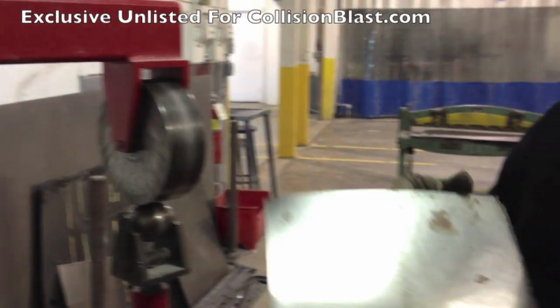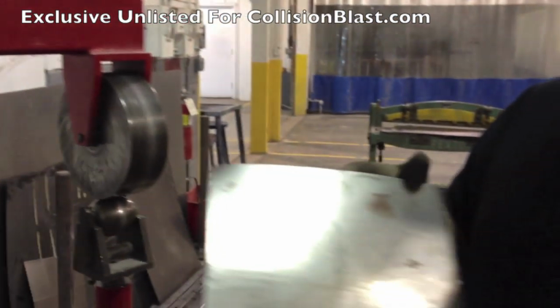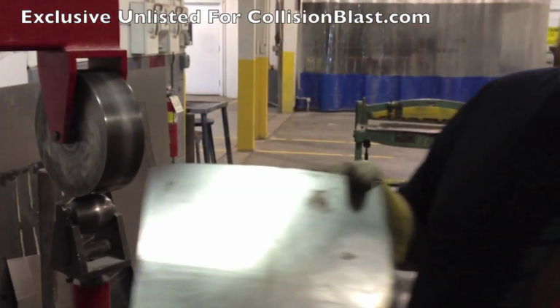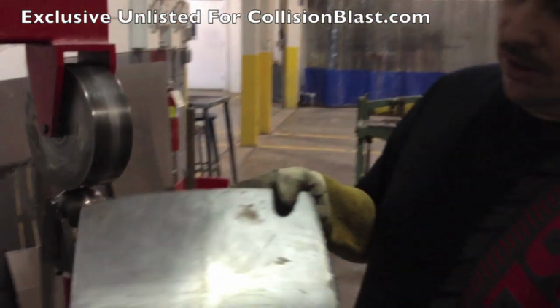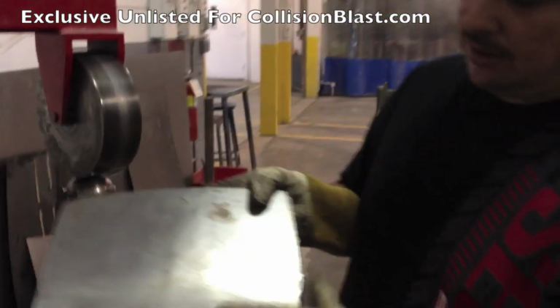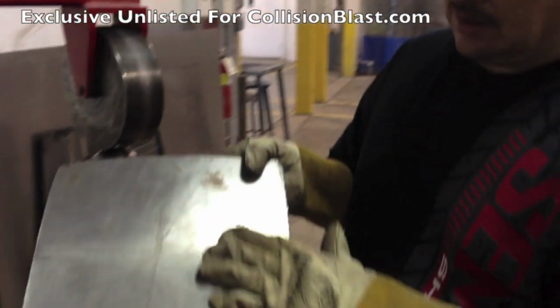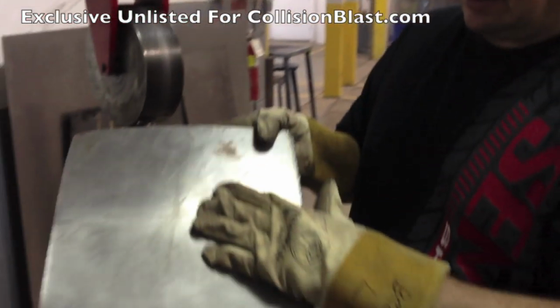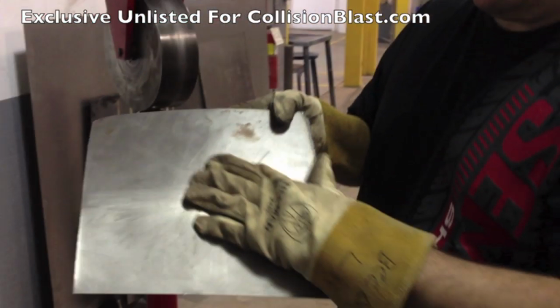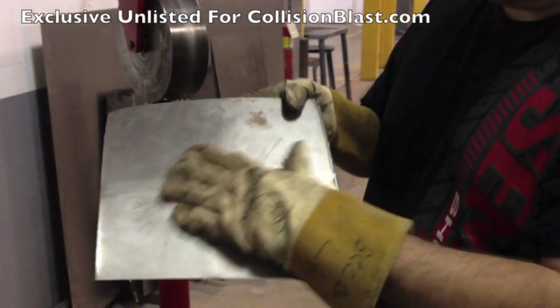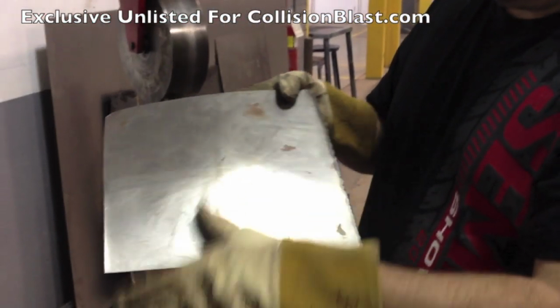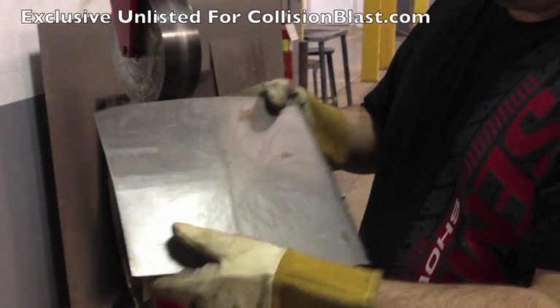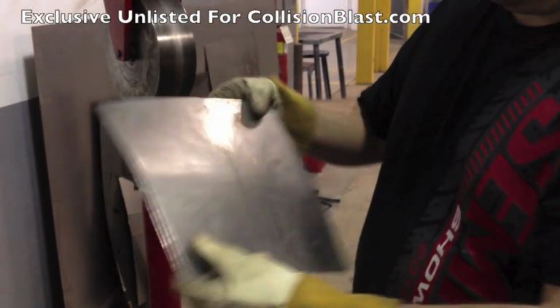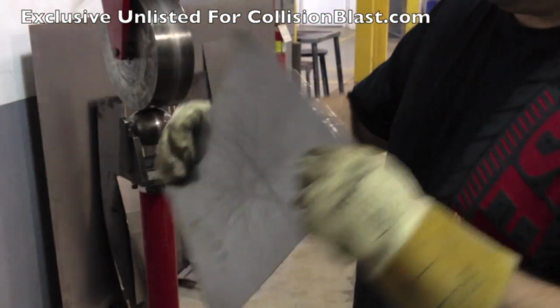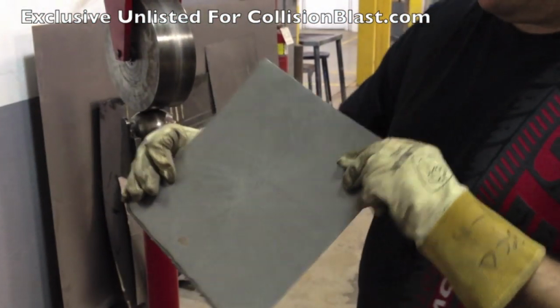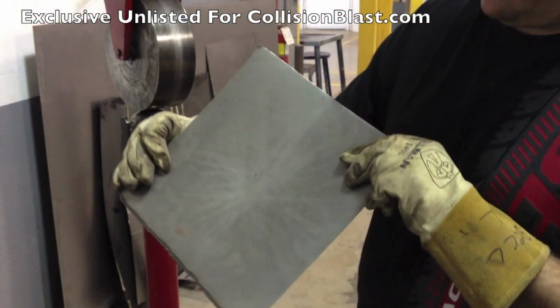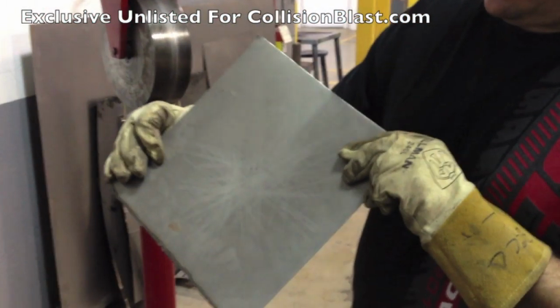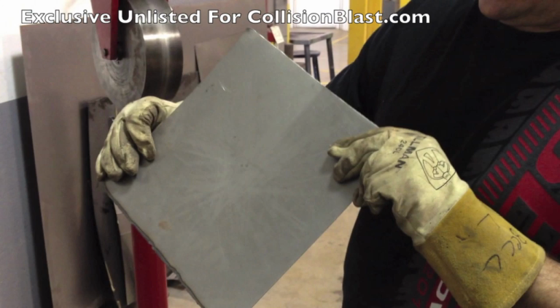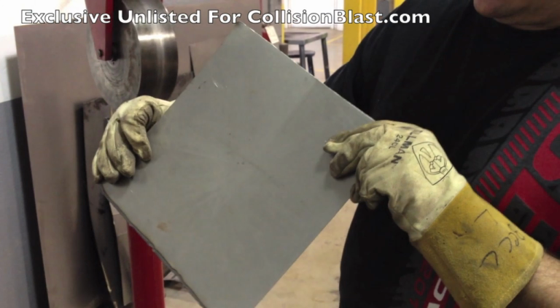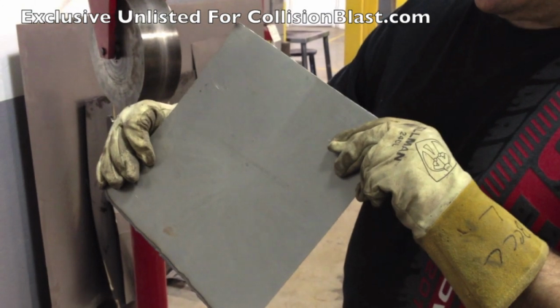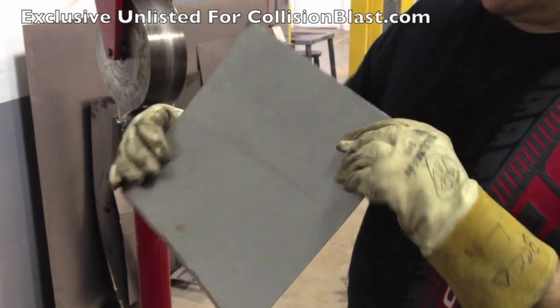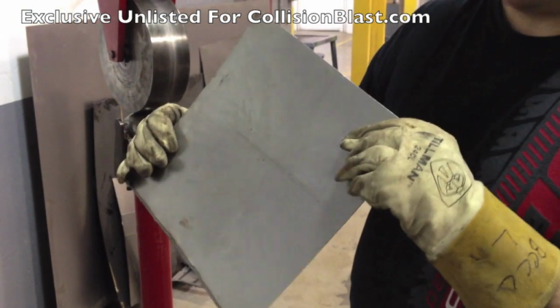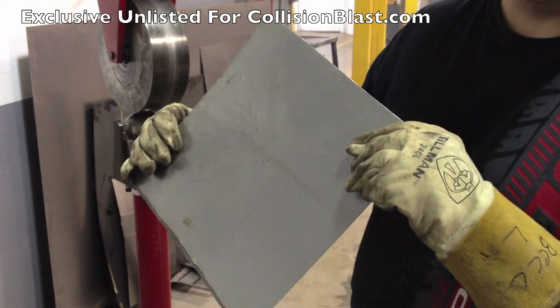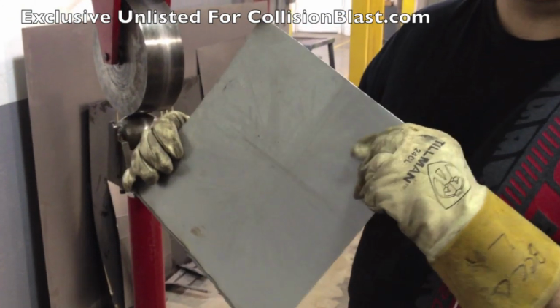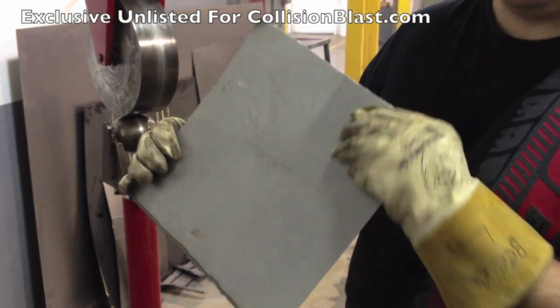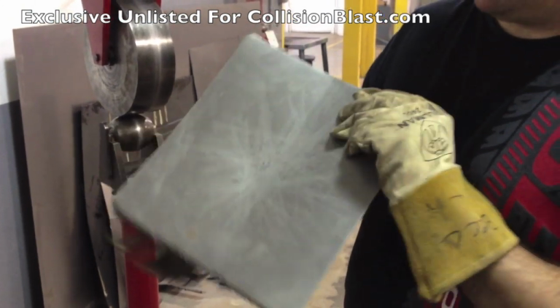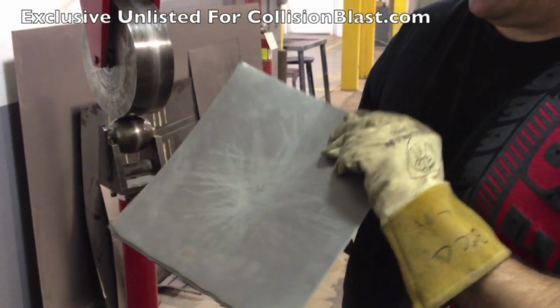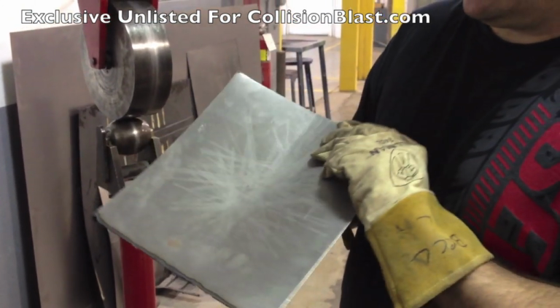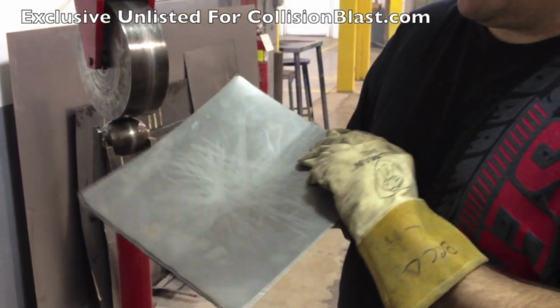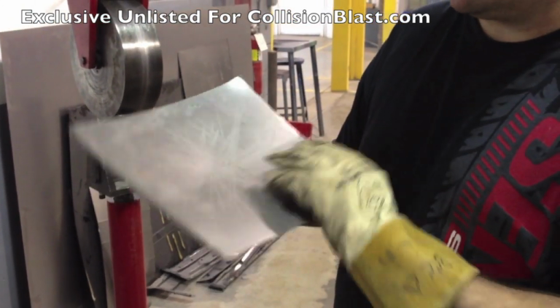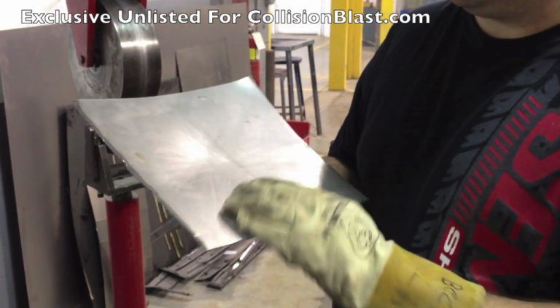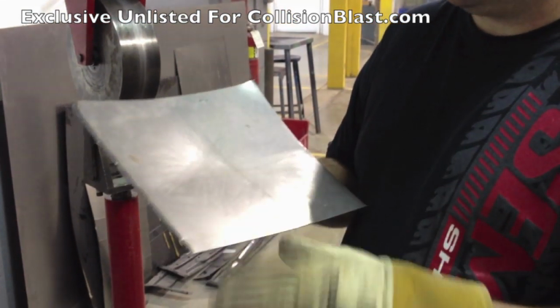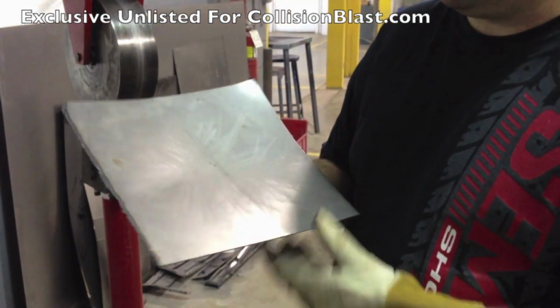You're starting to see how there's a curve here — it's no longer flat. You keep working it and the more it's going to be curved.